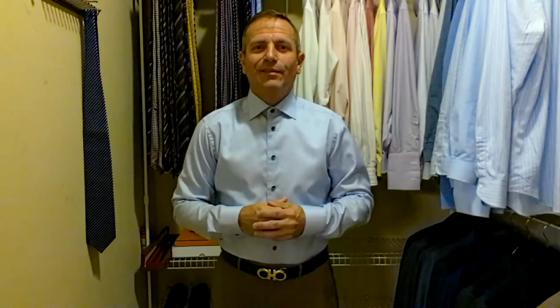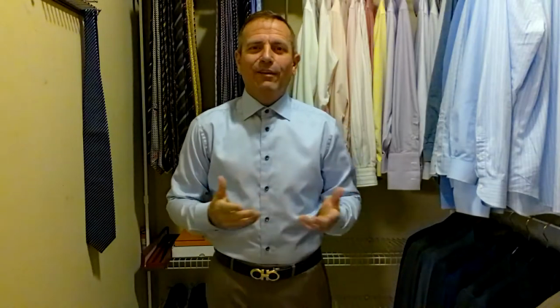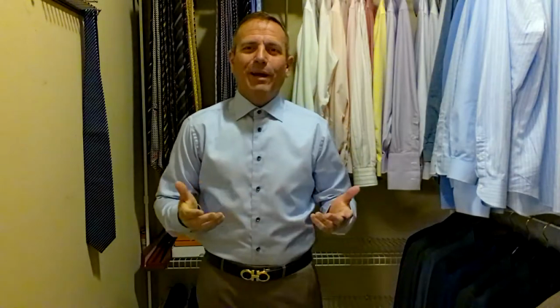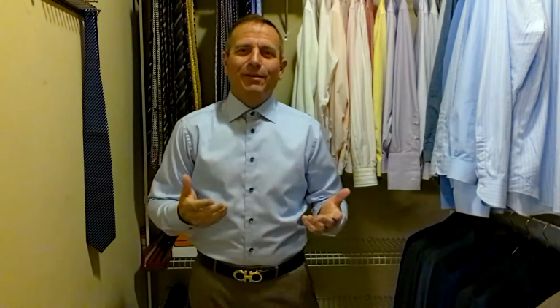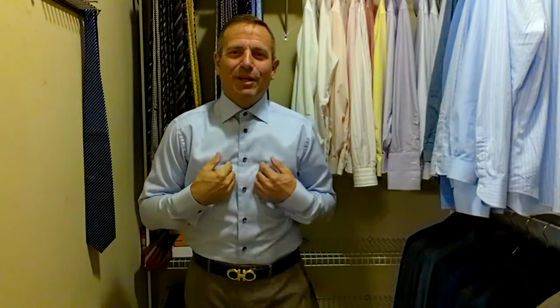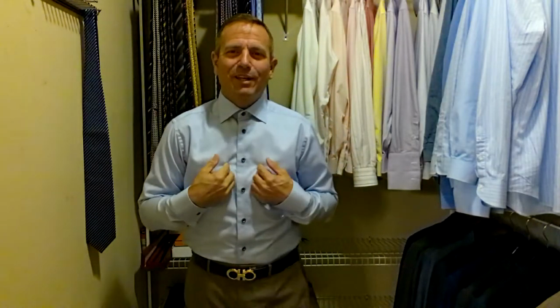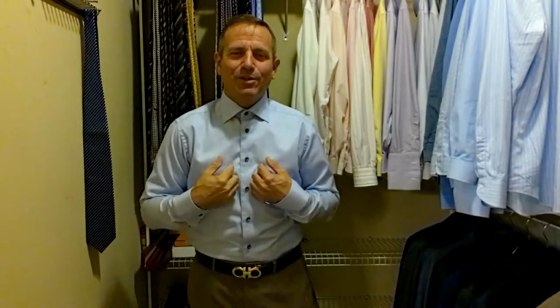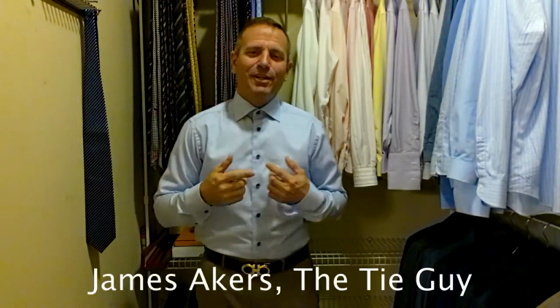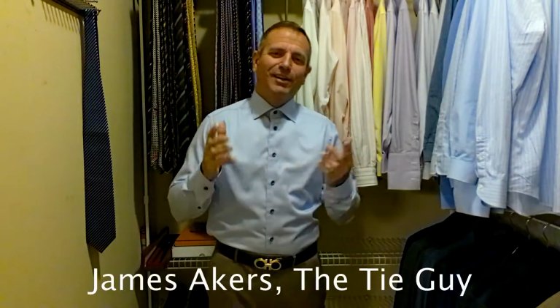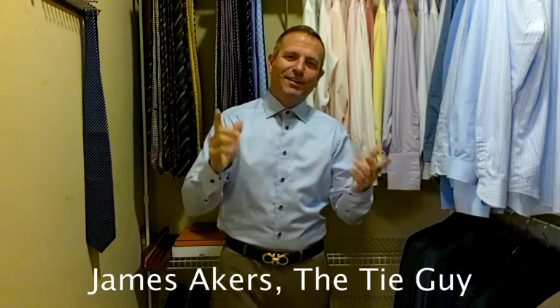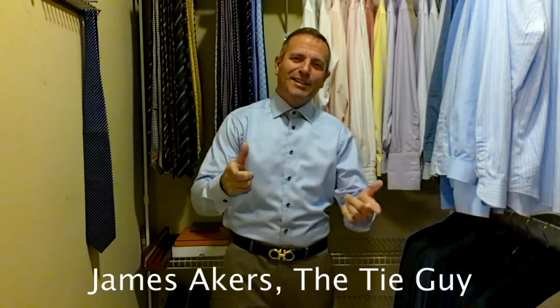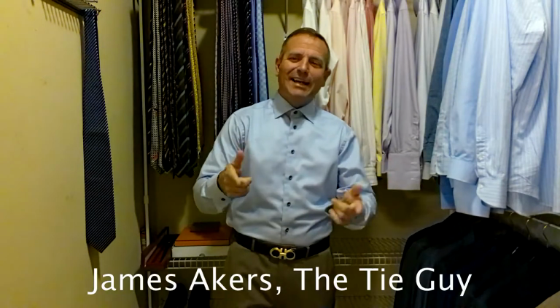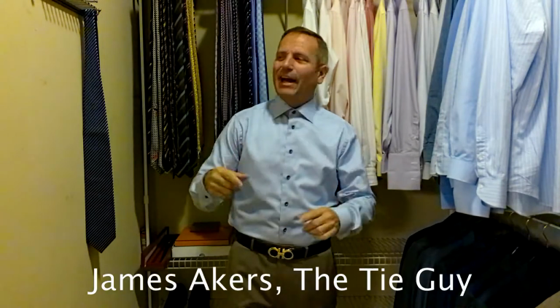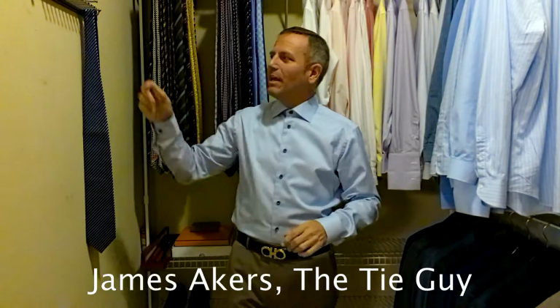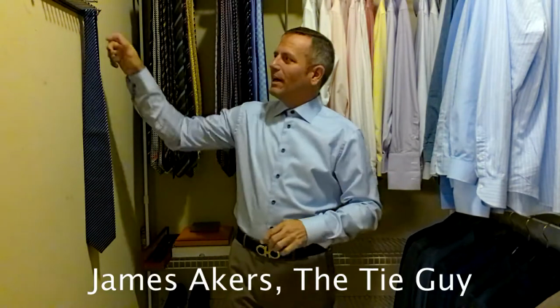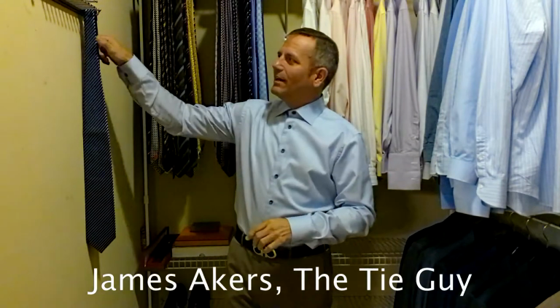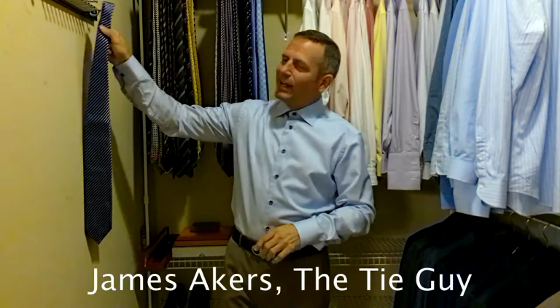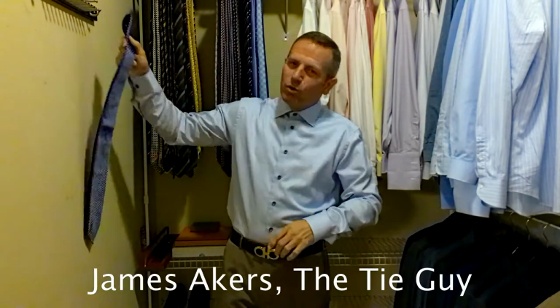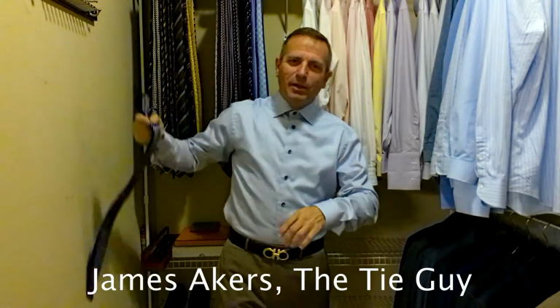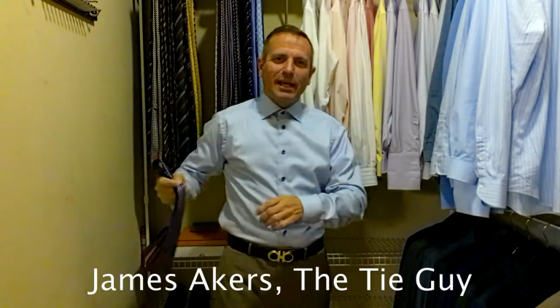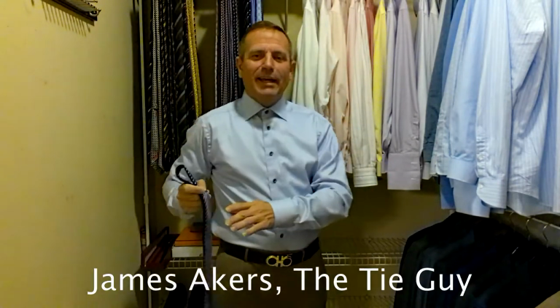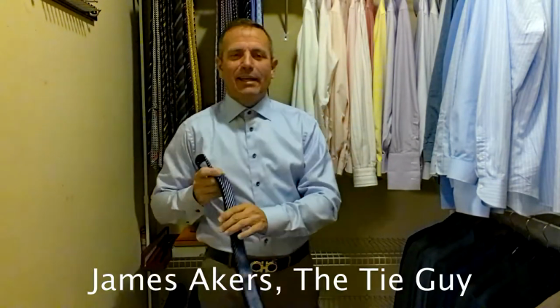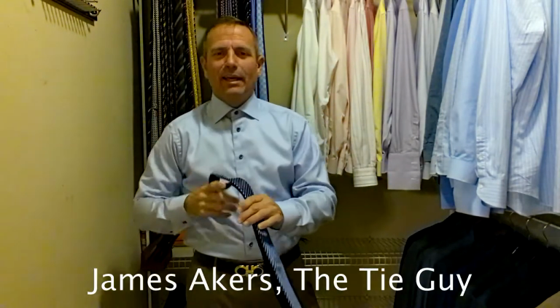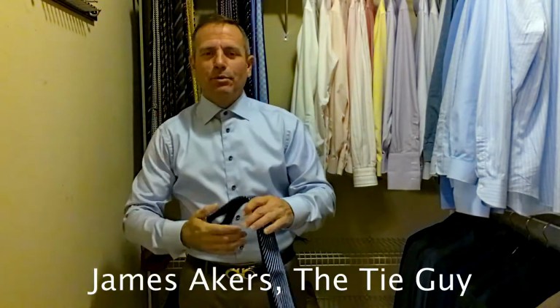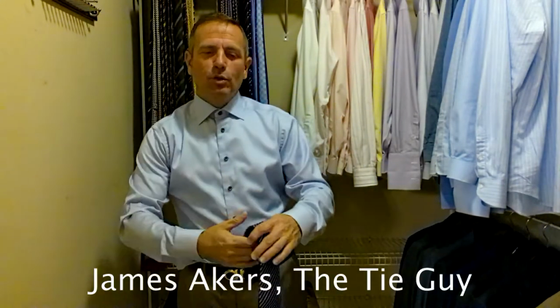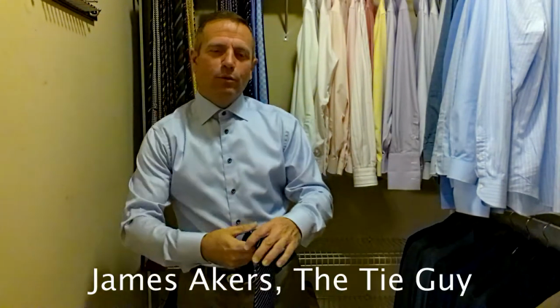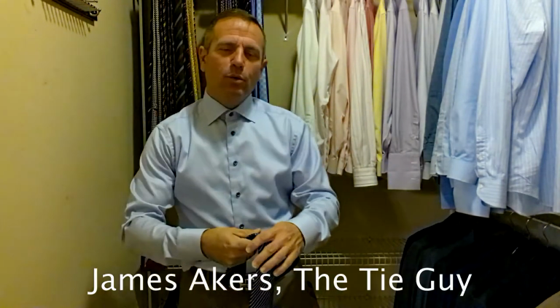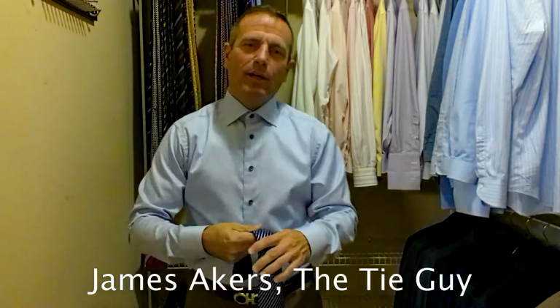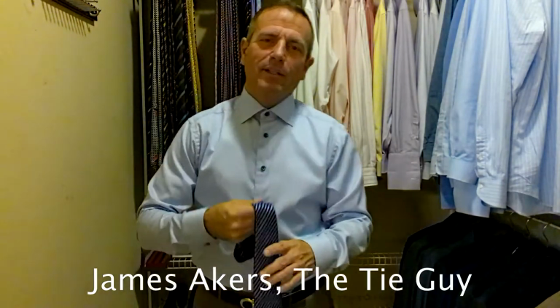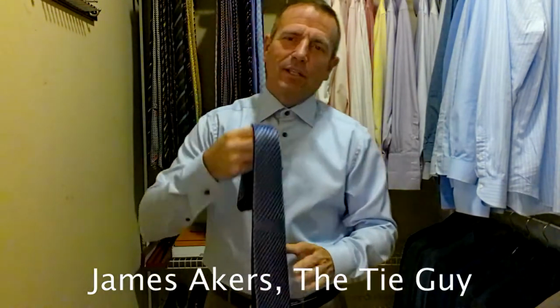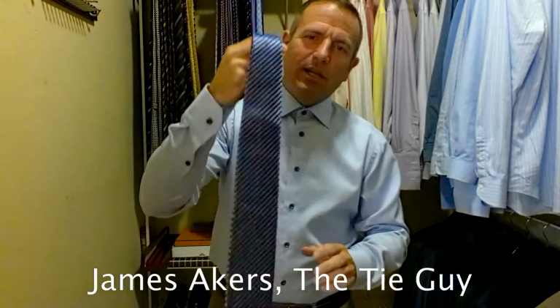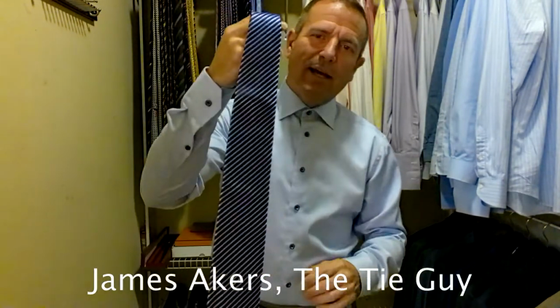Hey everybody, James Akers here, the Tie Guy. Today we're going to be tying a beautiful Zegna tie.